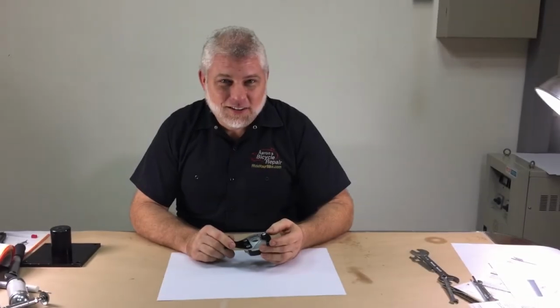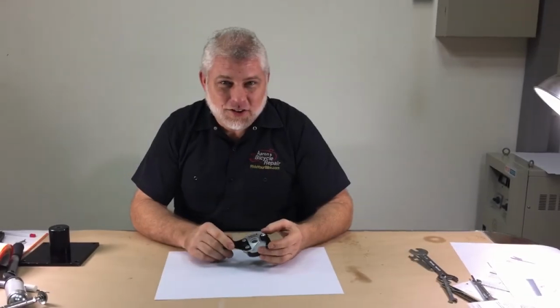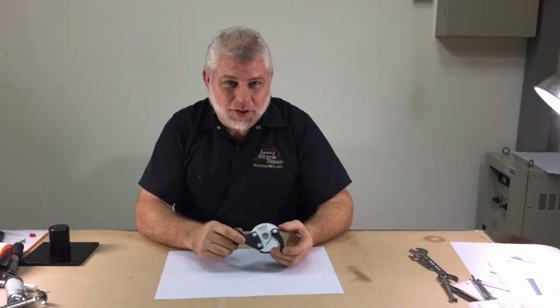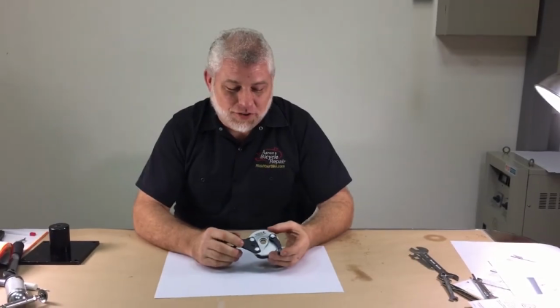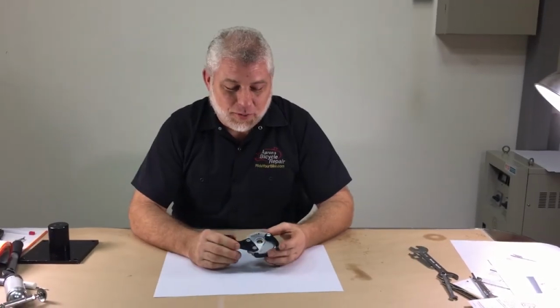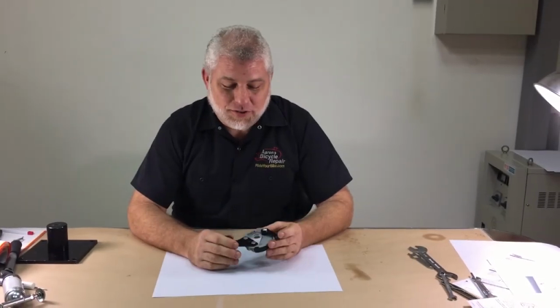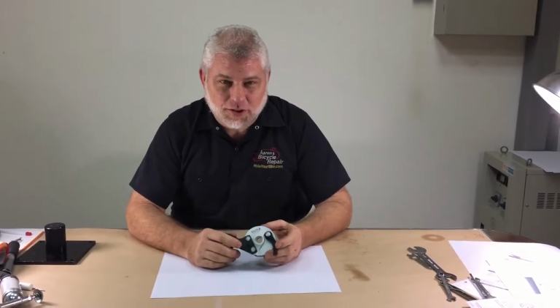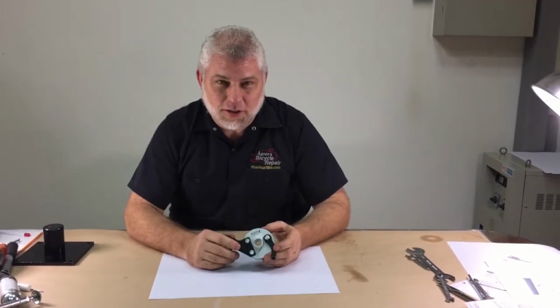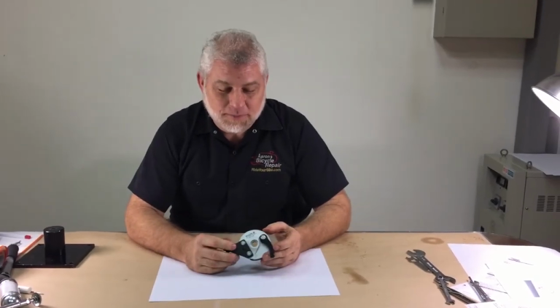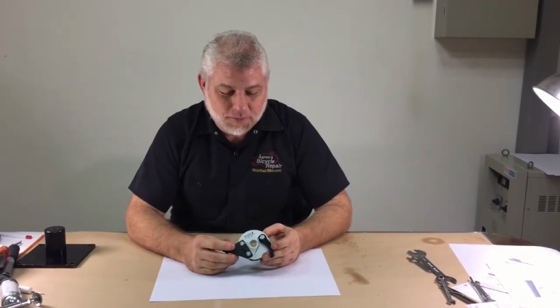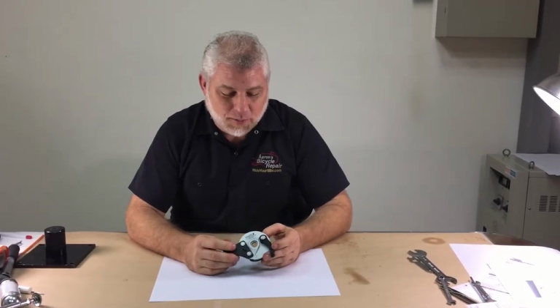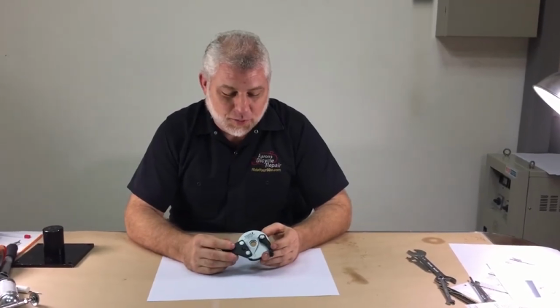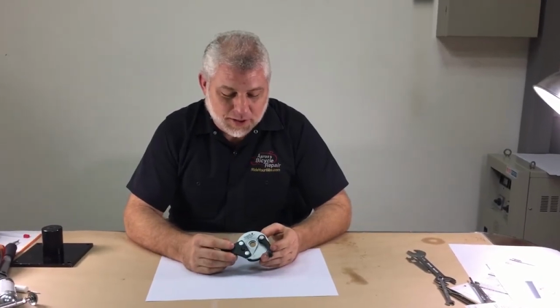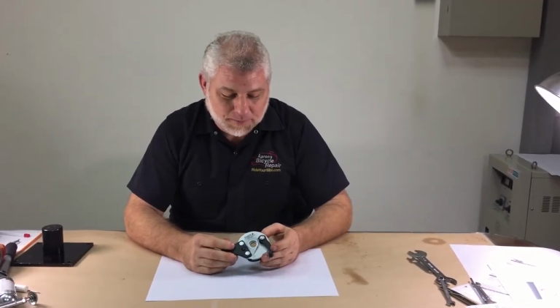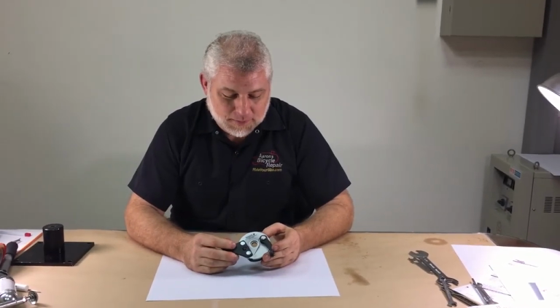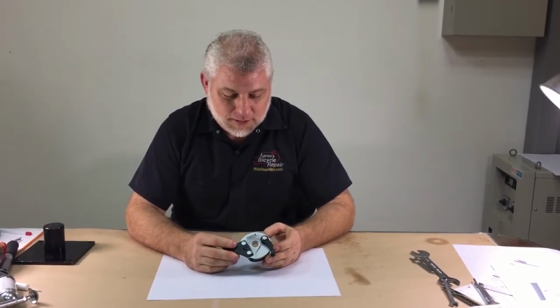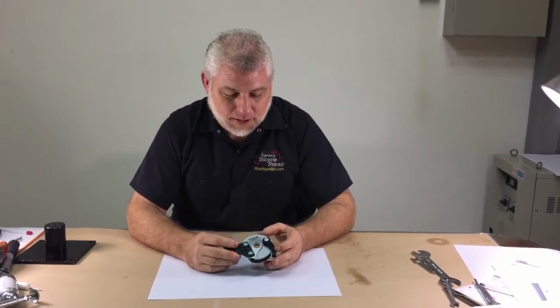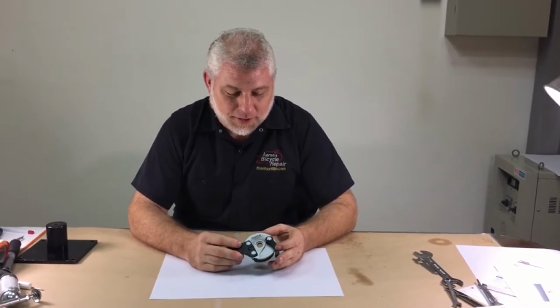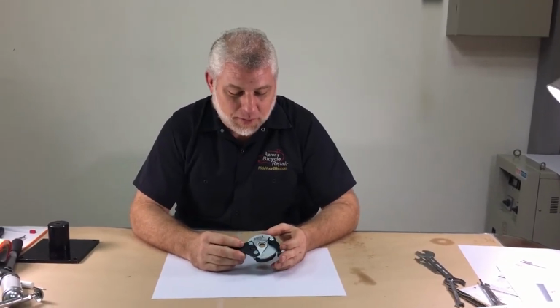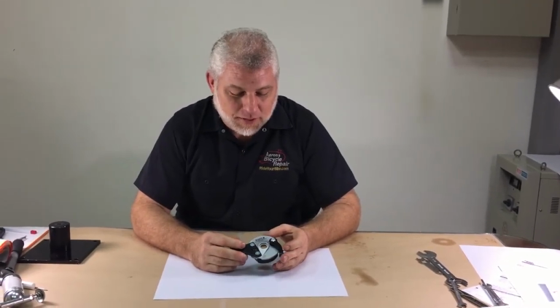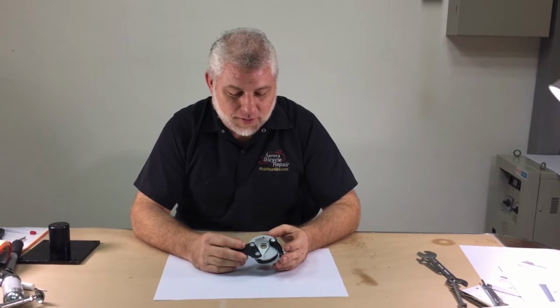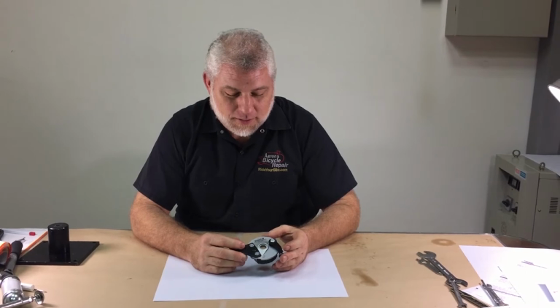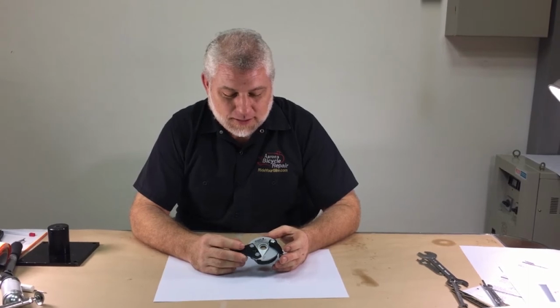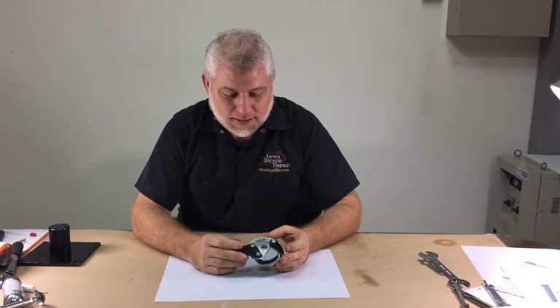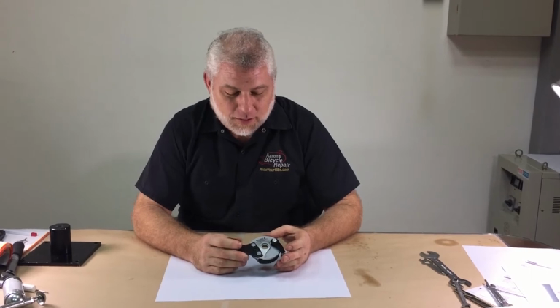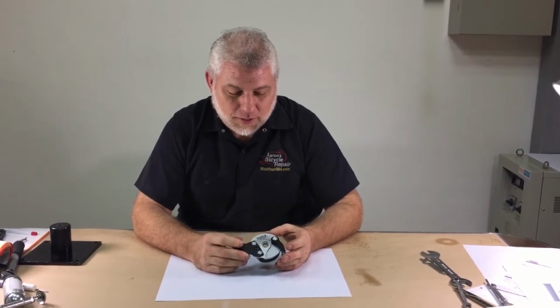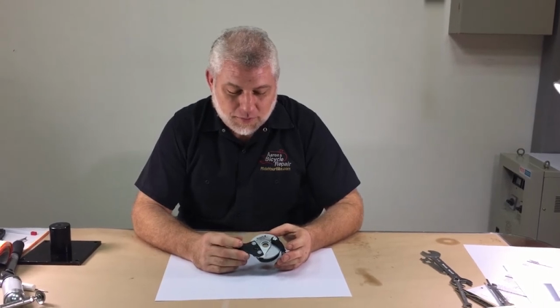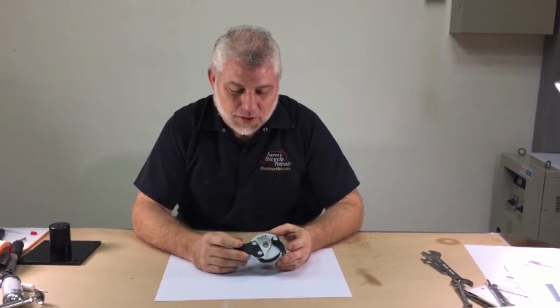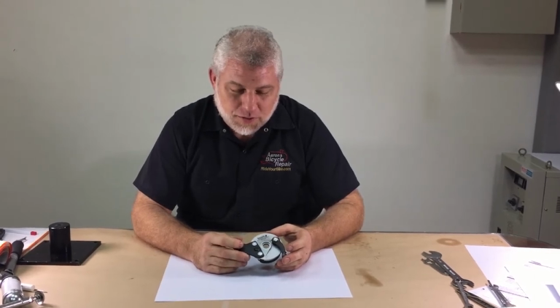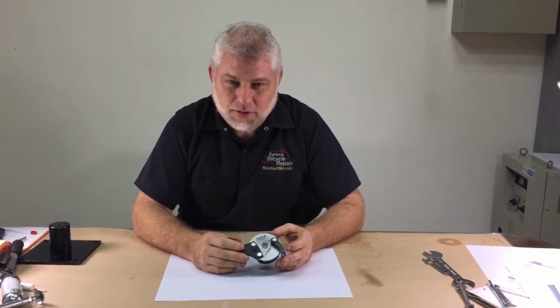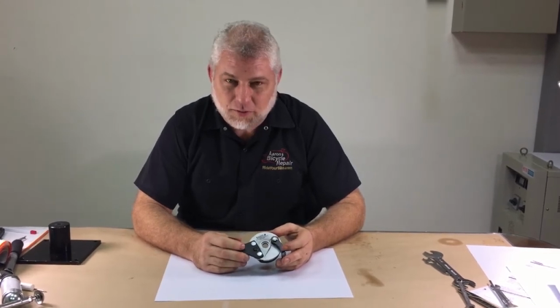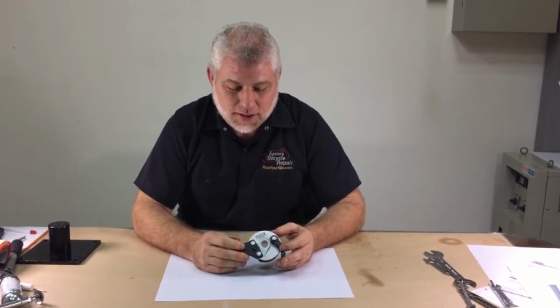Sturmey-Archer drum brakes are generally trouble free and very low maintenance. However, a few issues can arise.